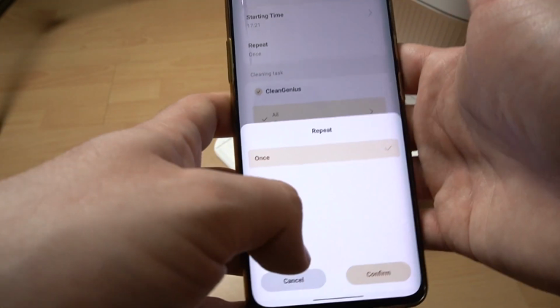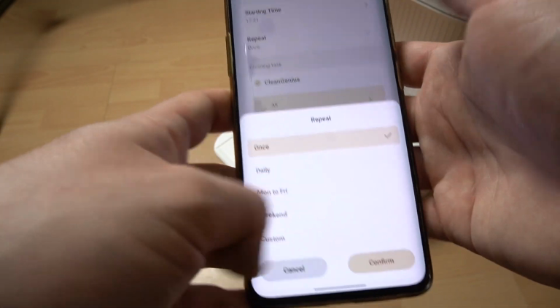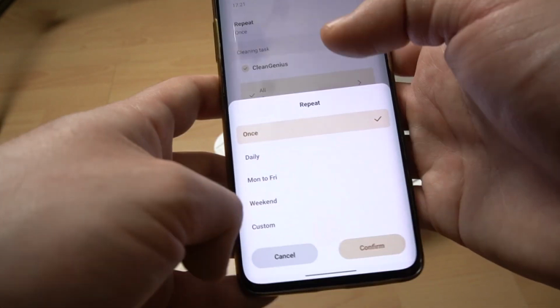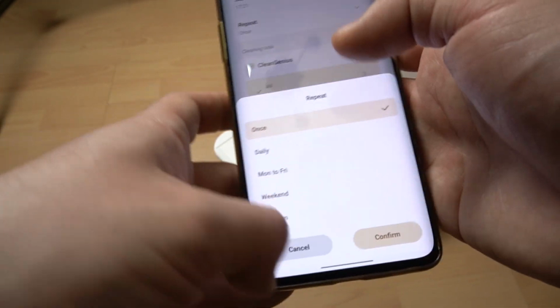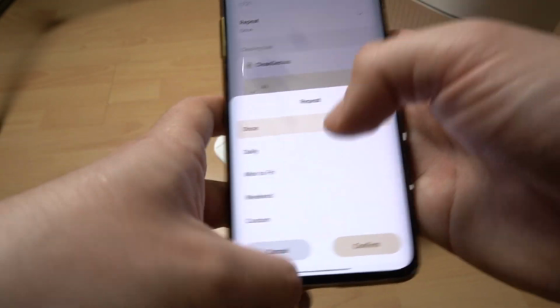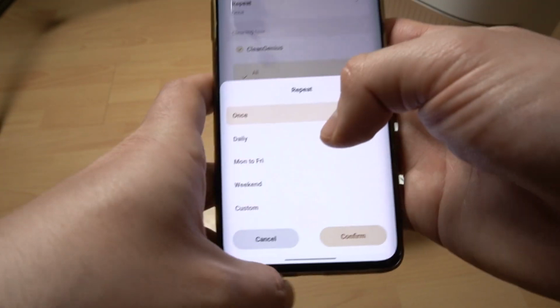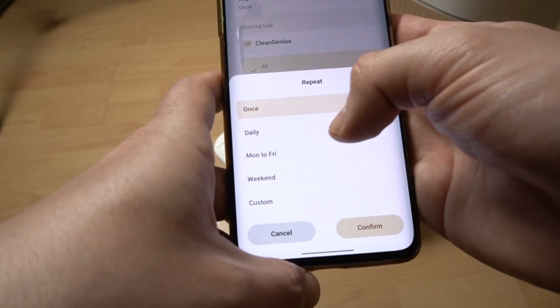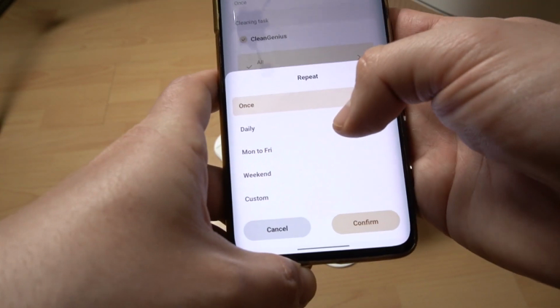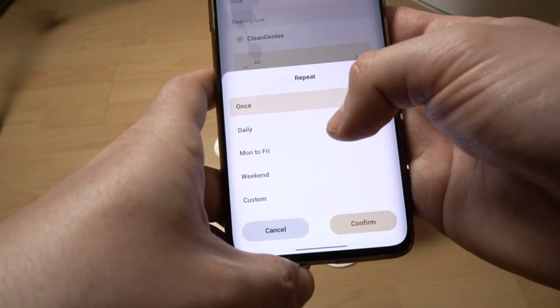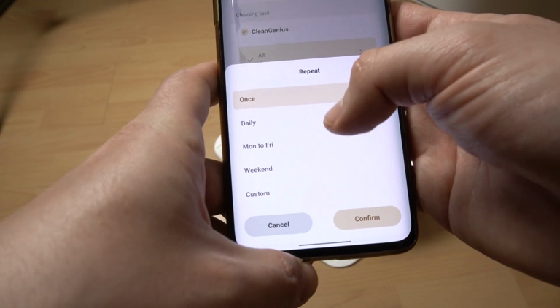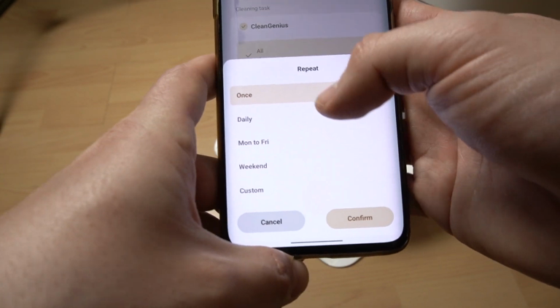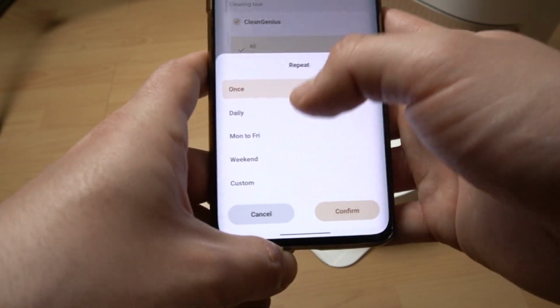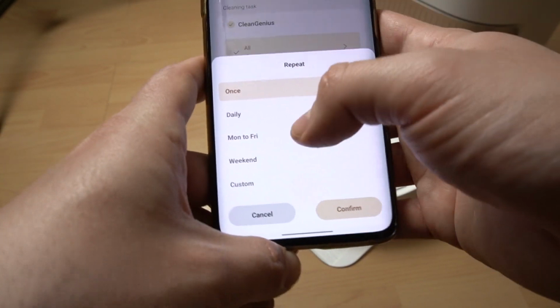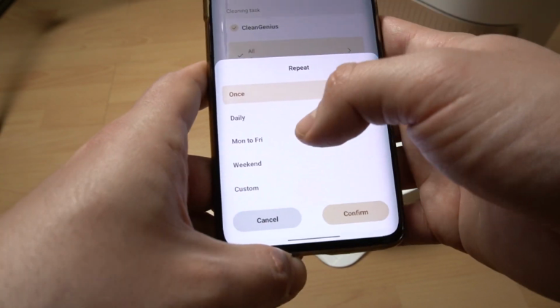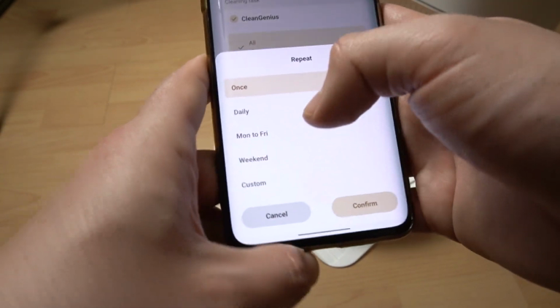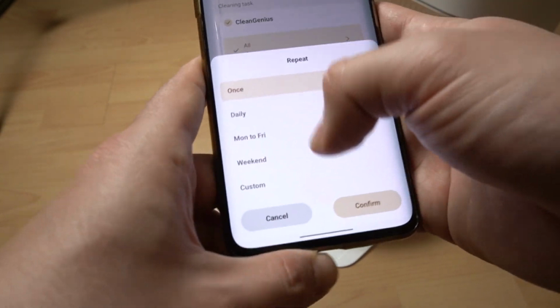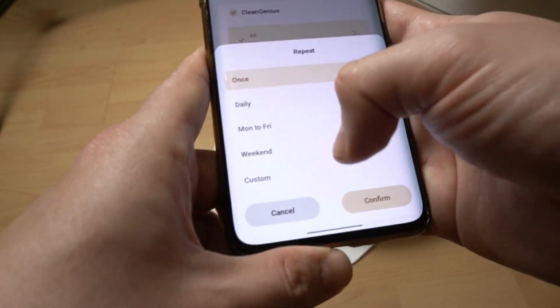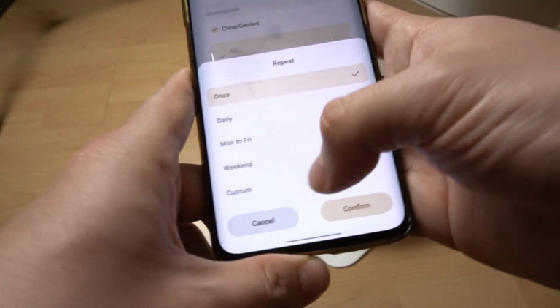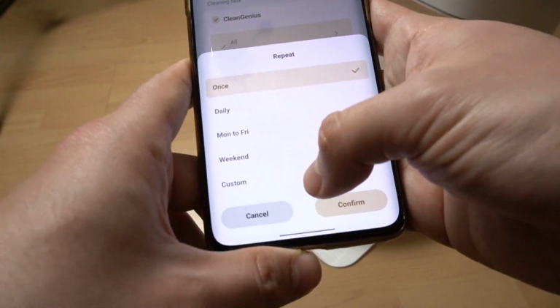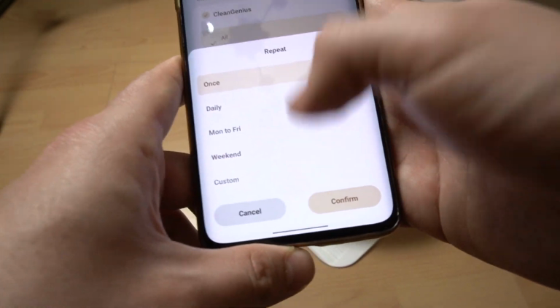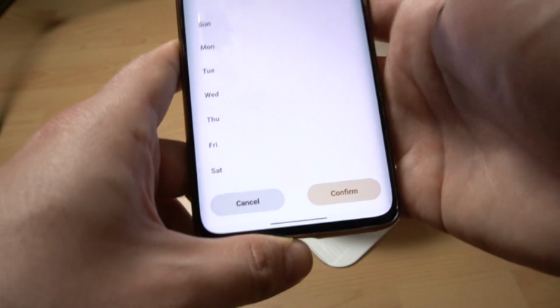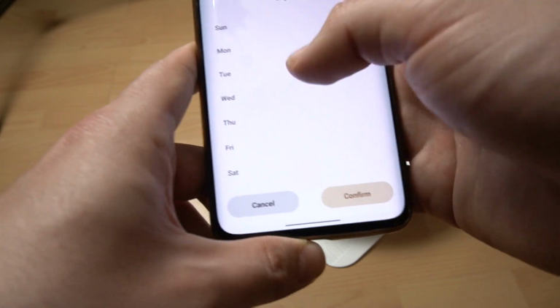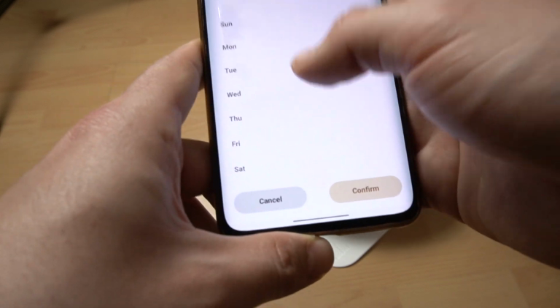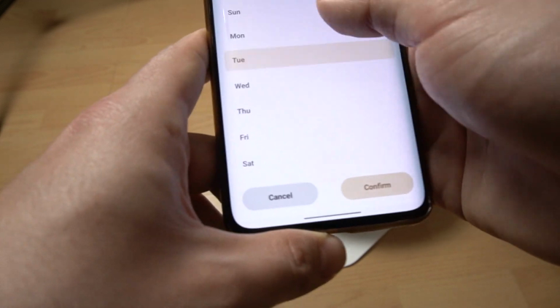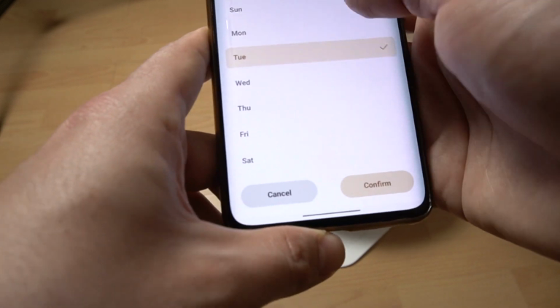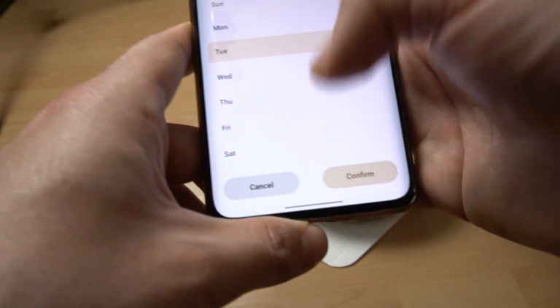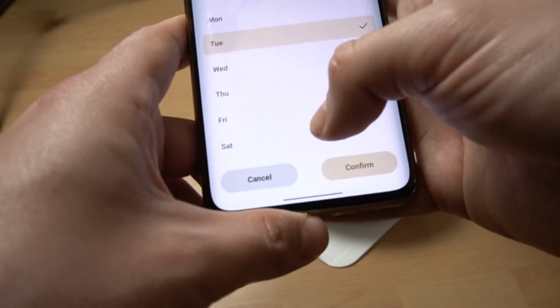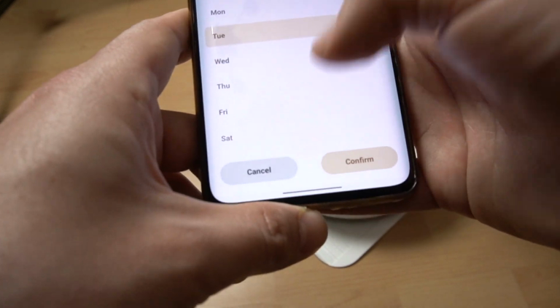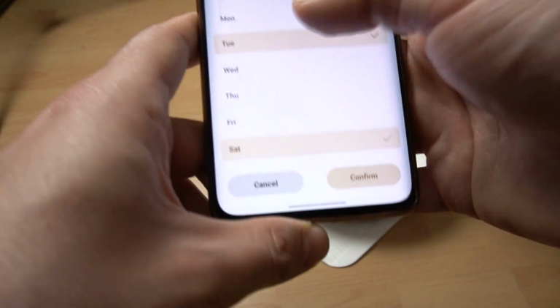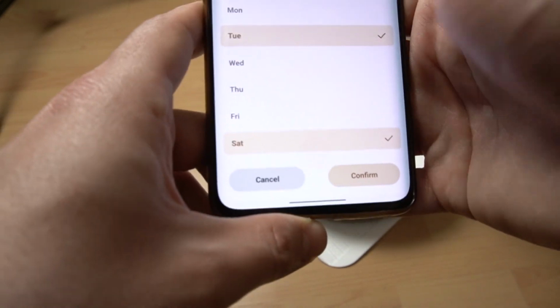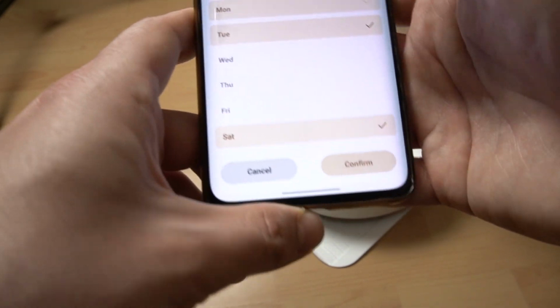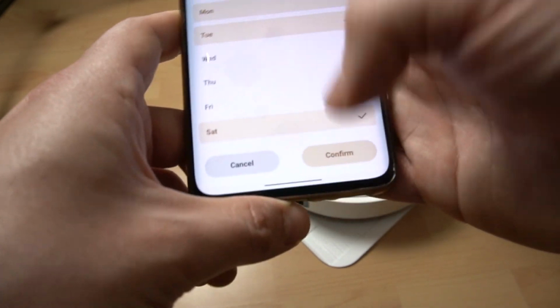Set the repeat if you want — daily, the week, the weekend, or custom if you want to select single days.